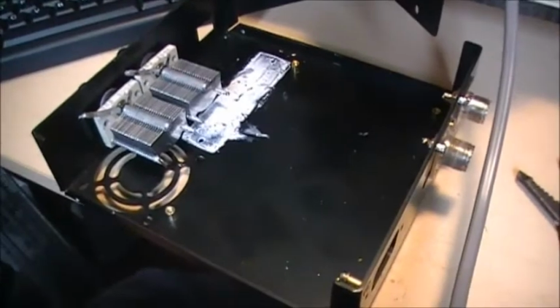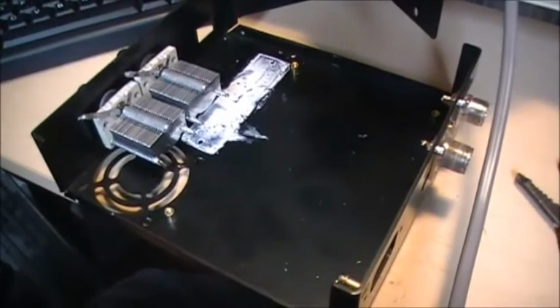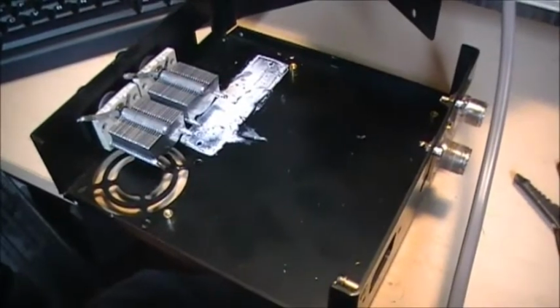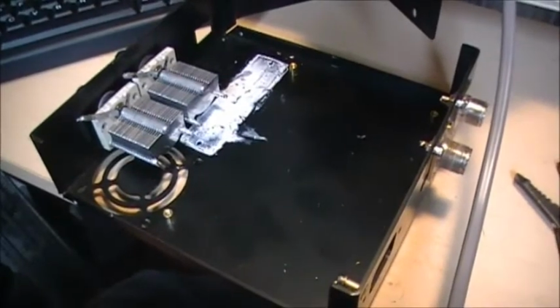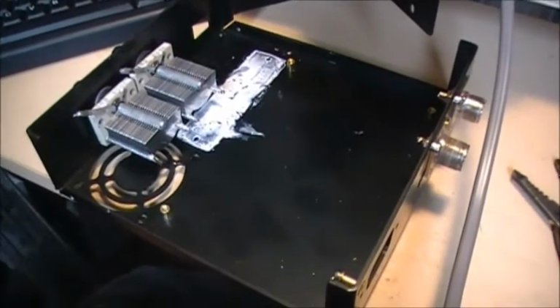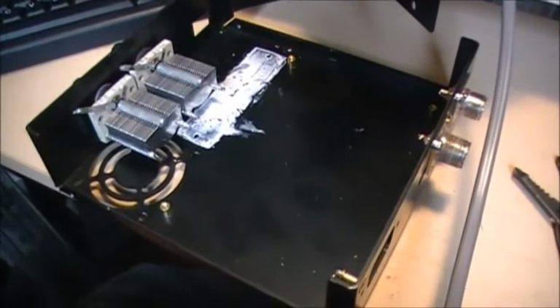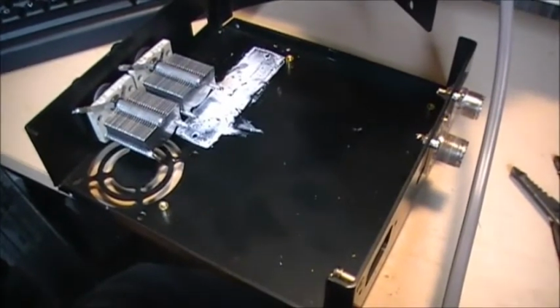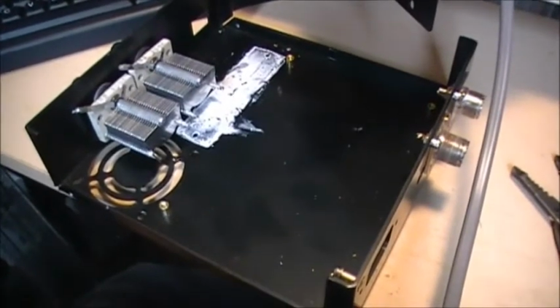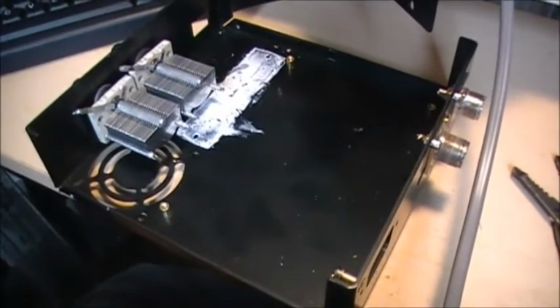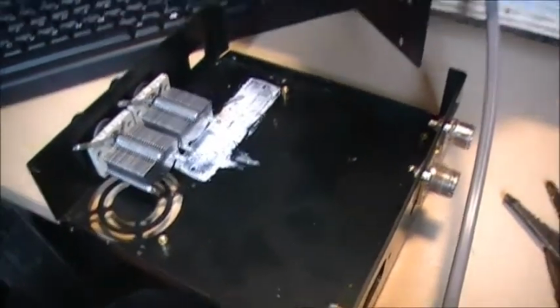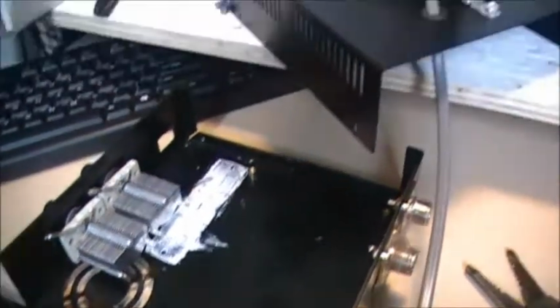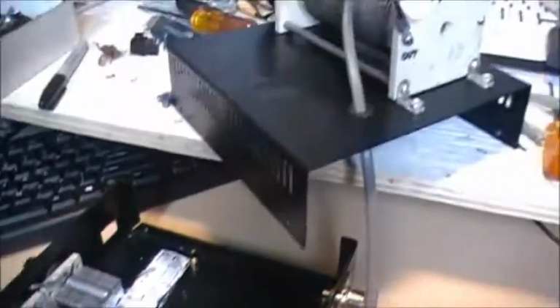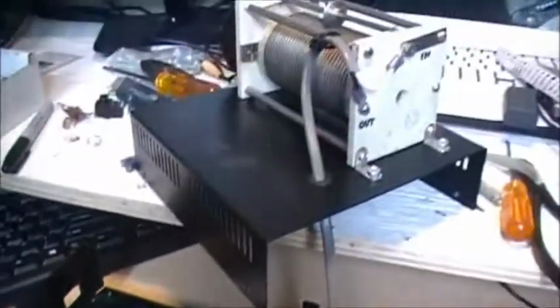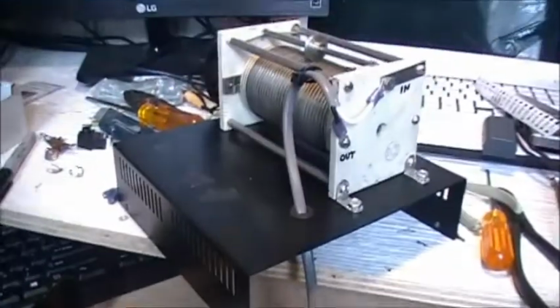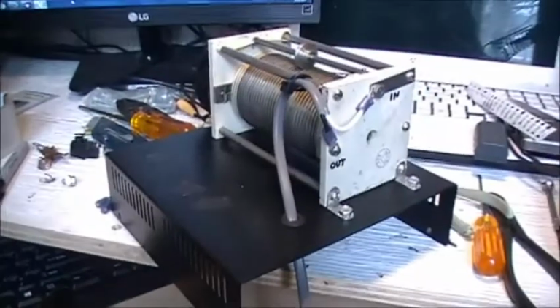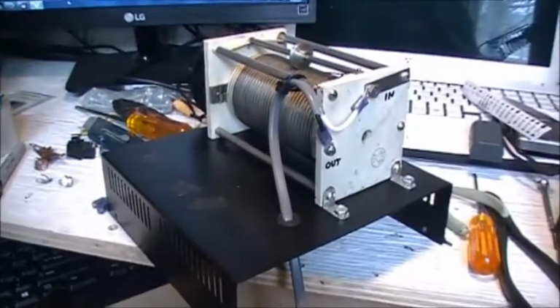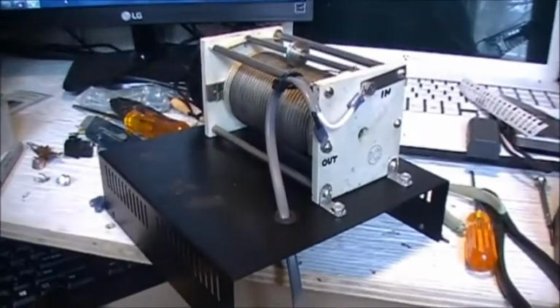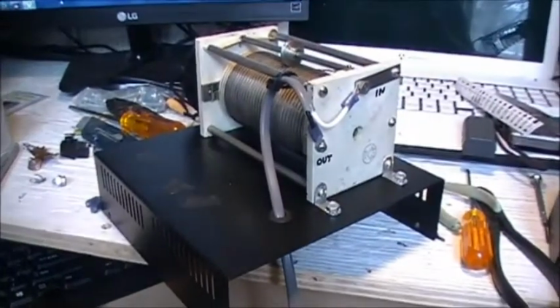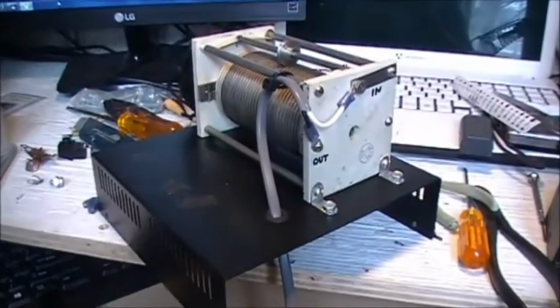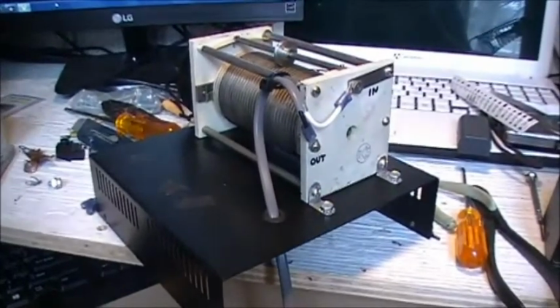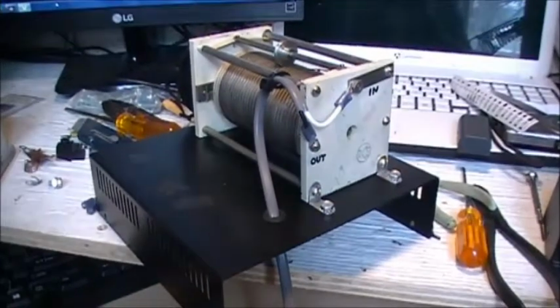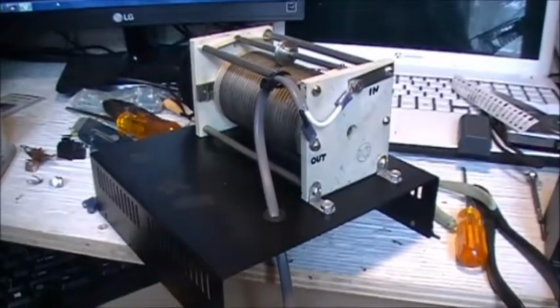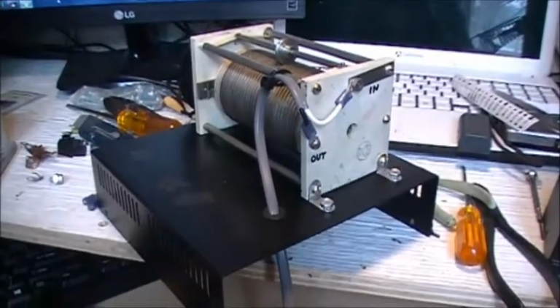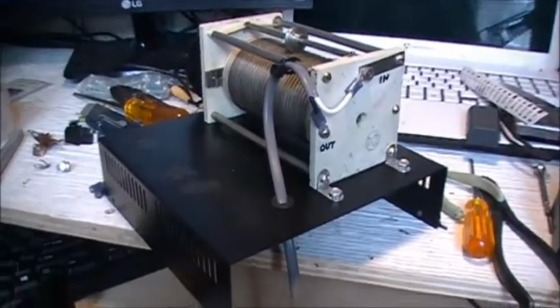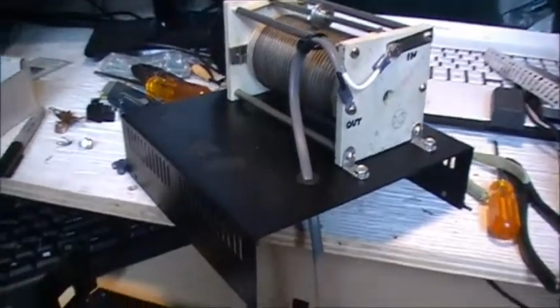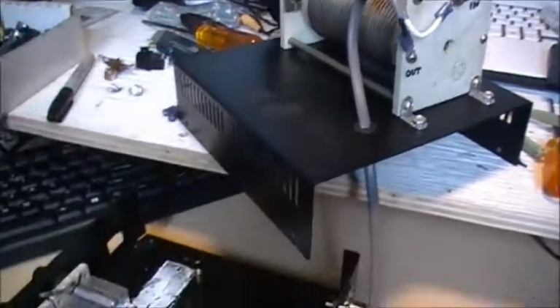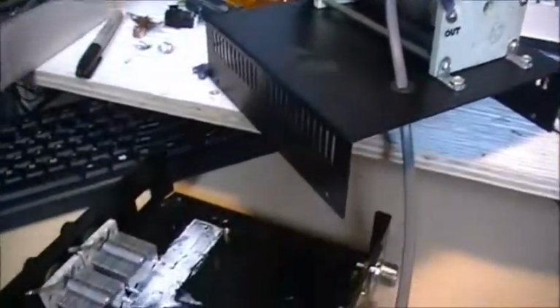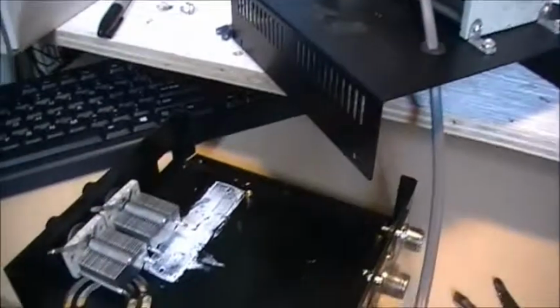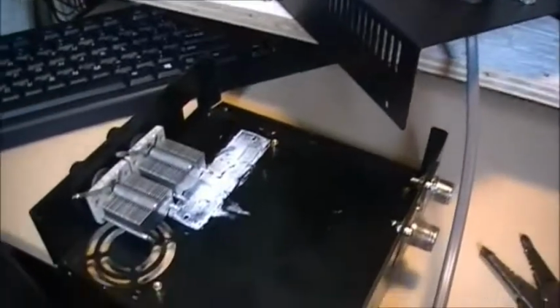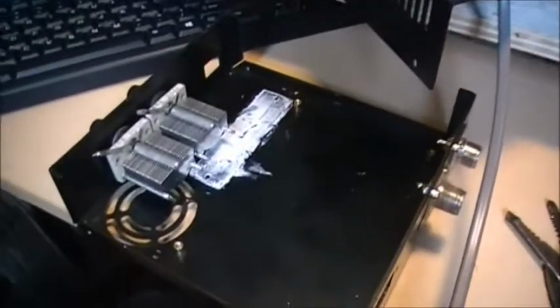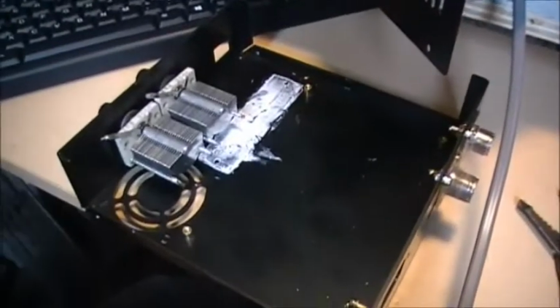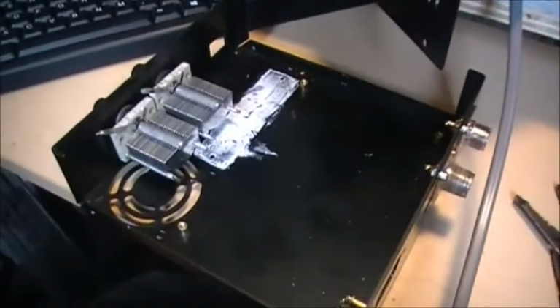So the next part now is wiring this thing up. Let's see if it's going to work.